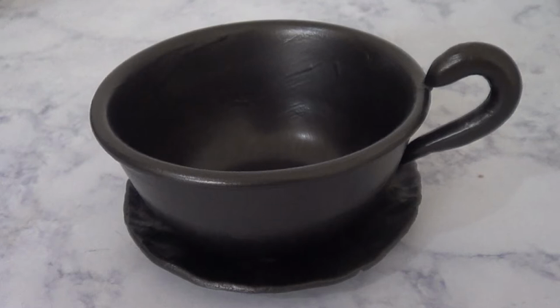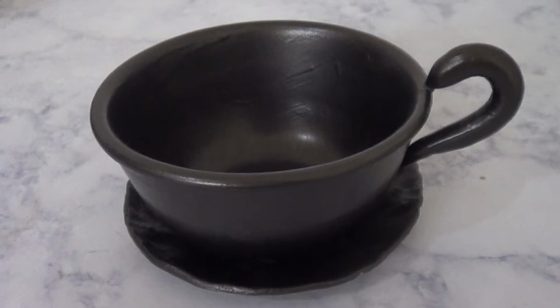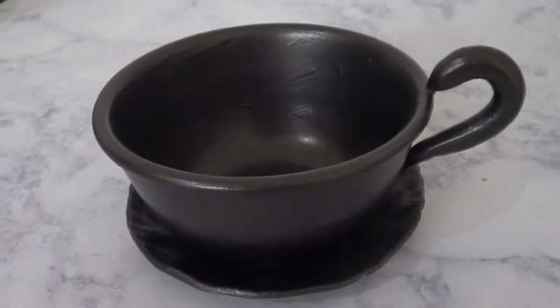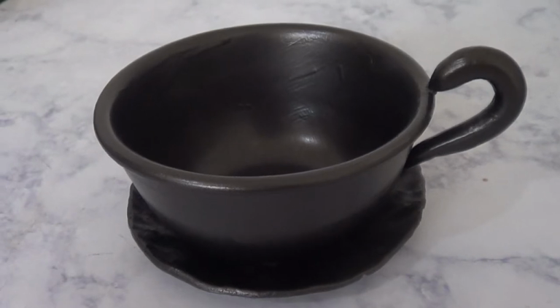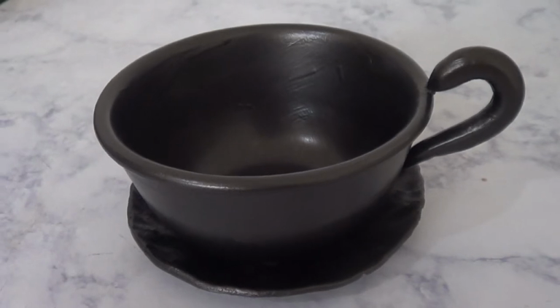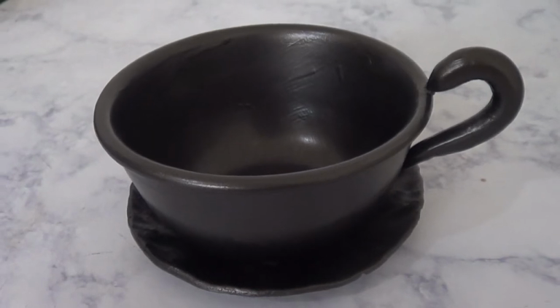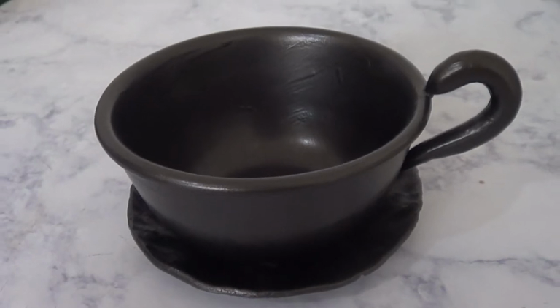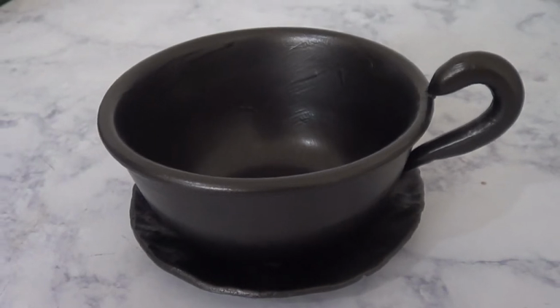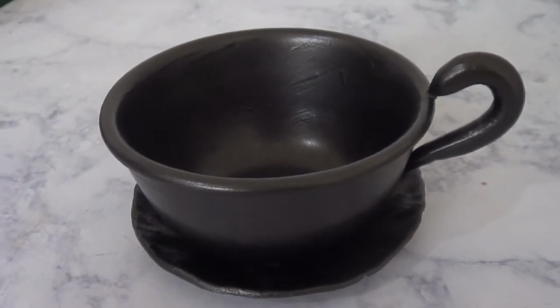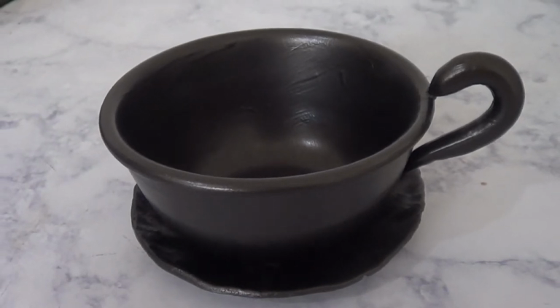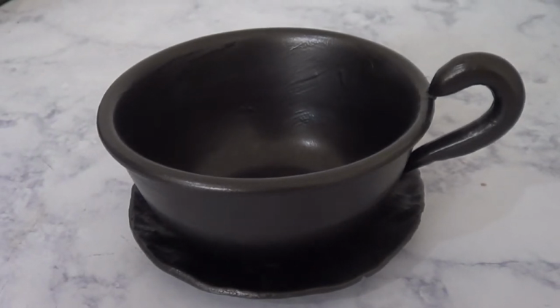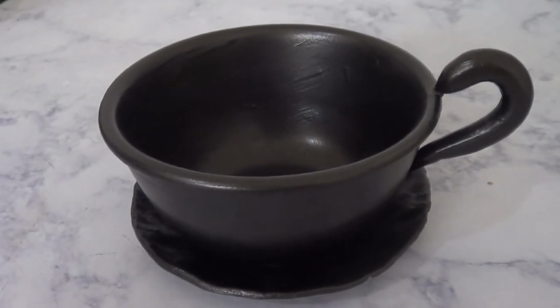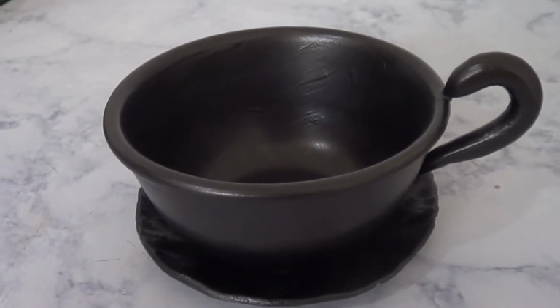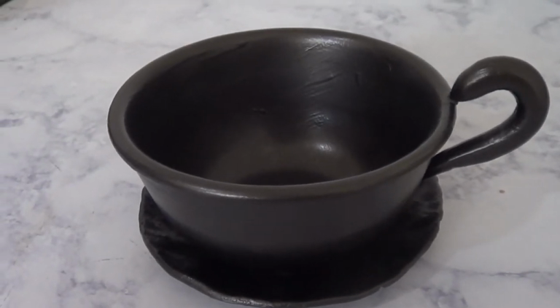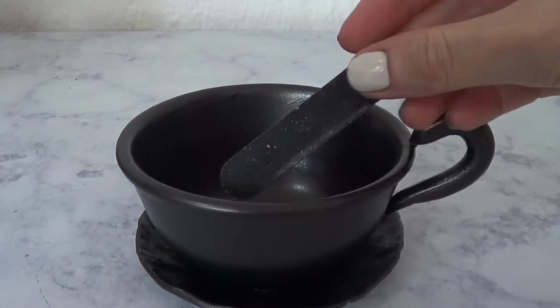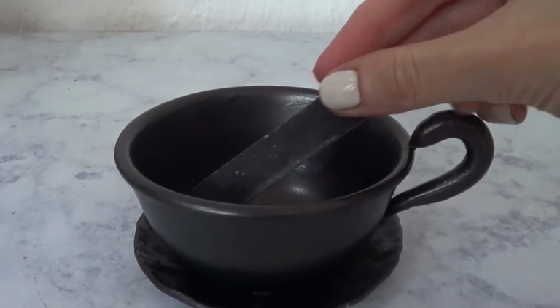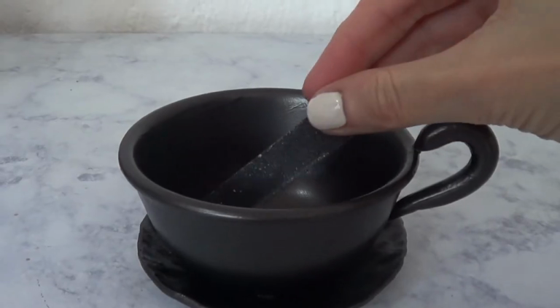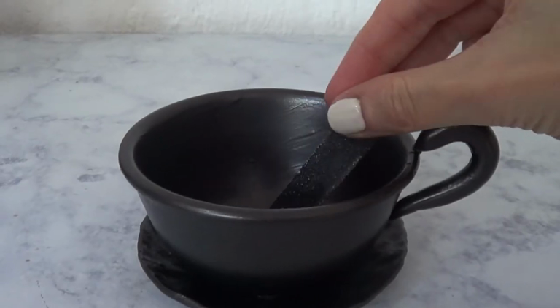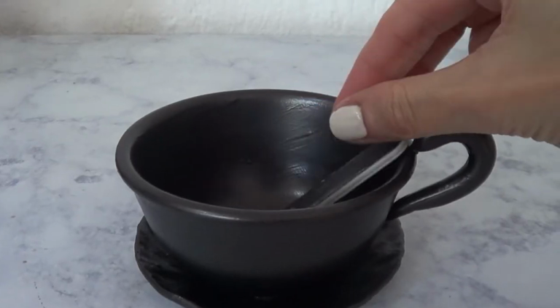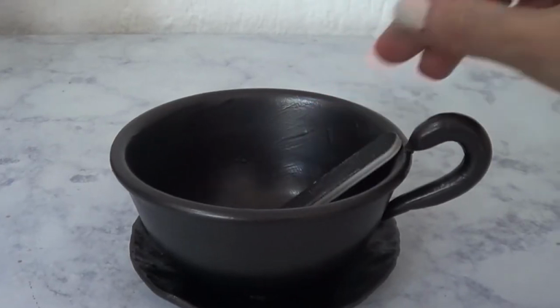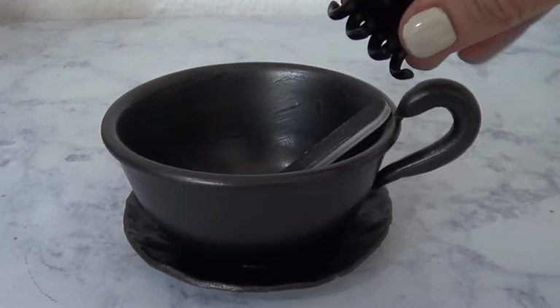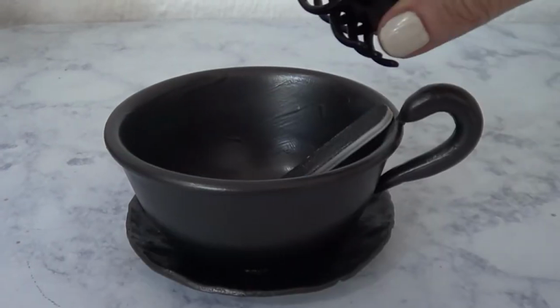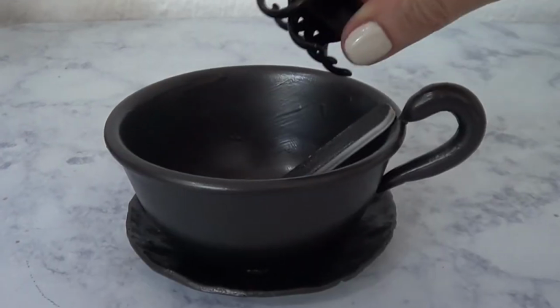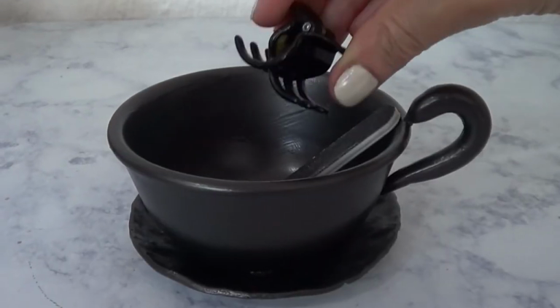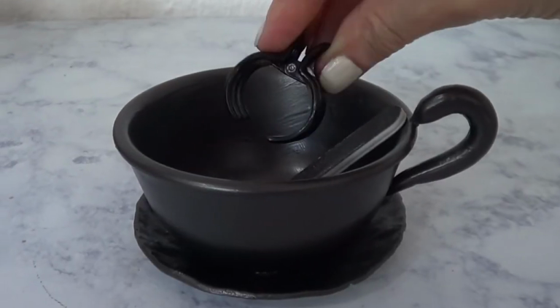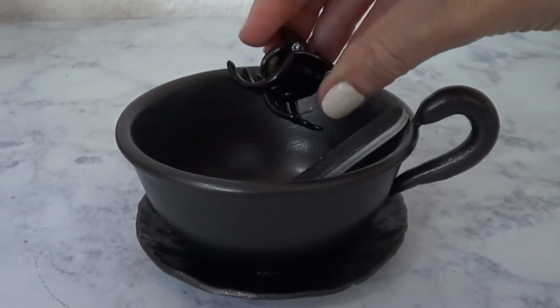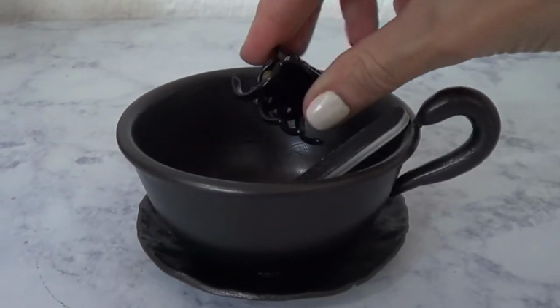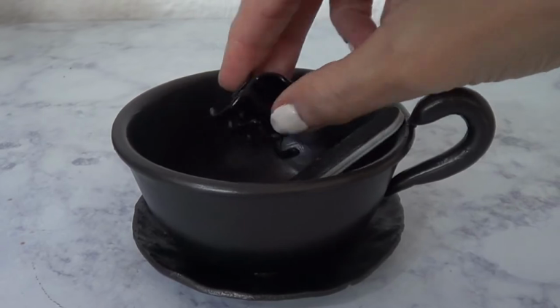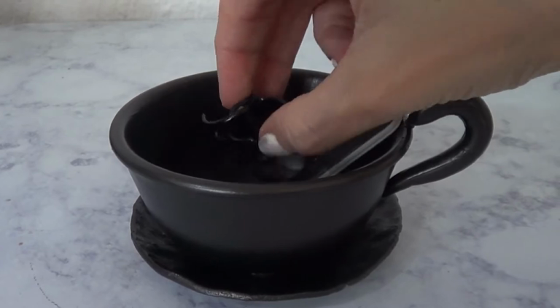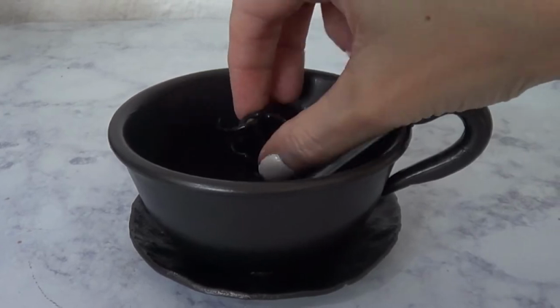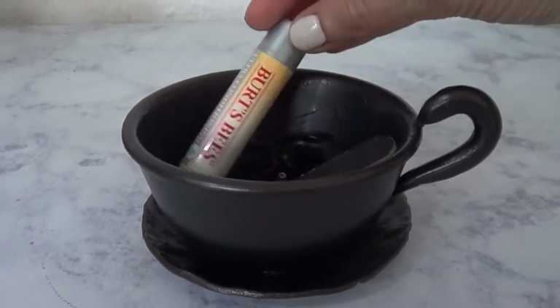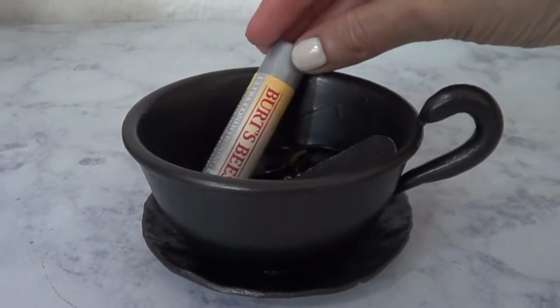Hey guys, it's Rene. So today I wanted to share with you how to make this antique-inspired coffee cup home decor.